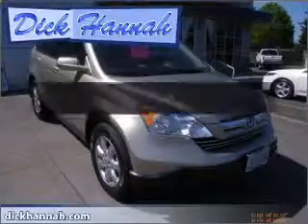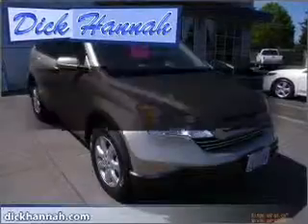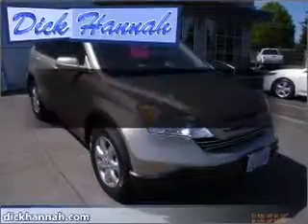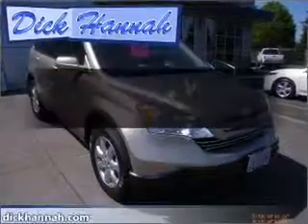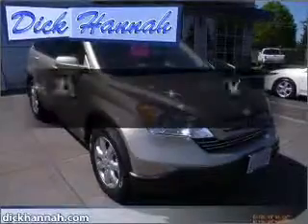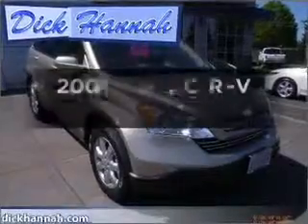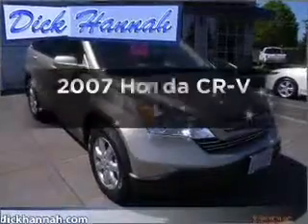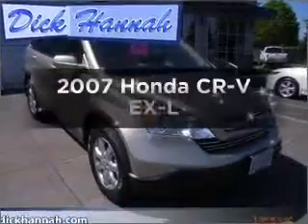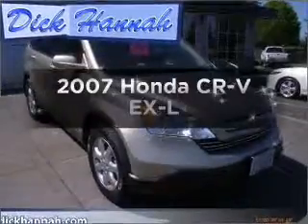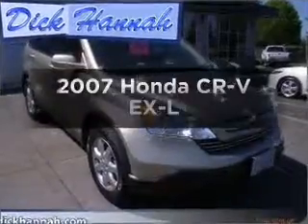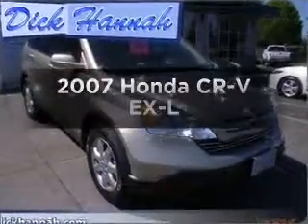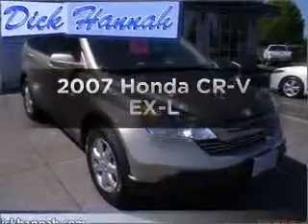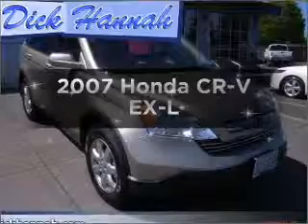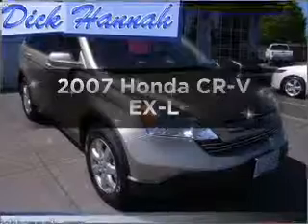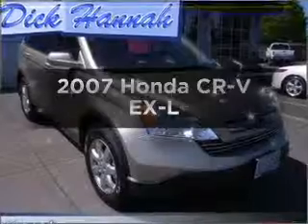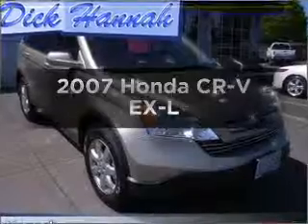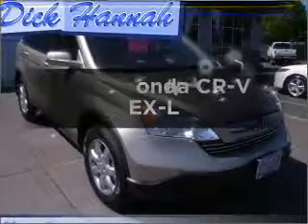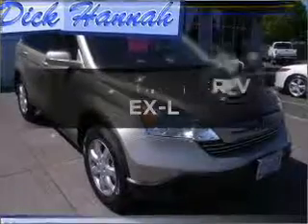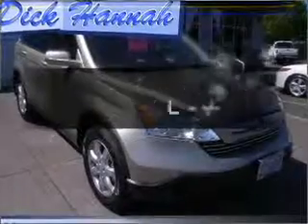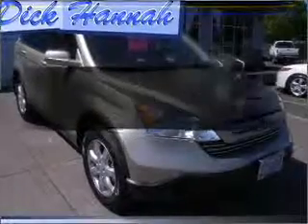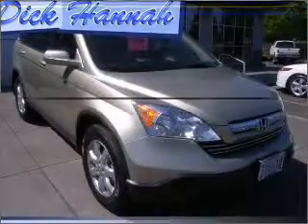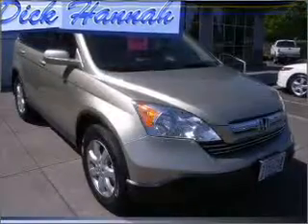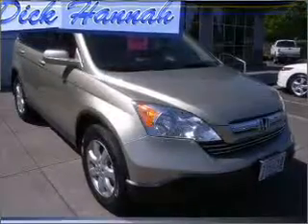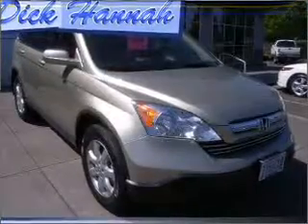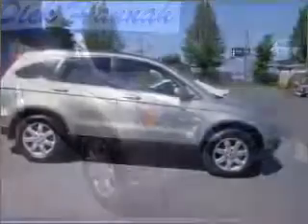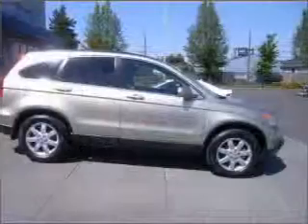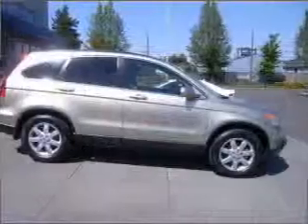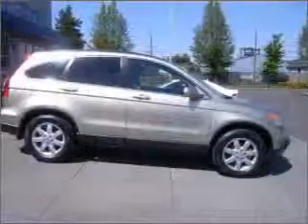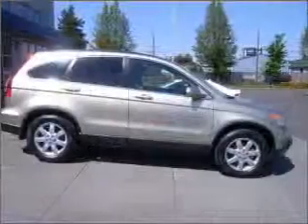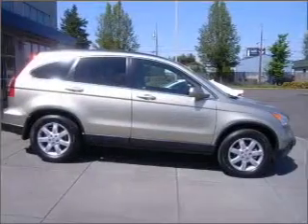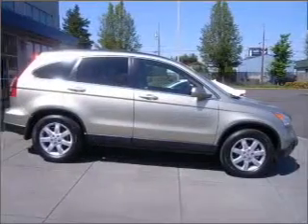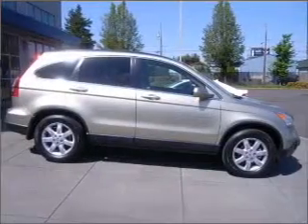Check out this 2007 Honda CR-V. This is the set of wheels you've been looking for.